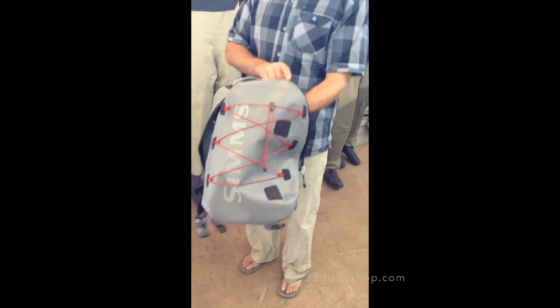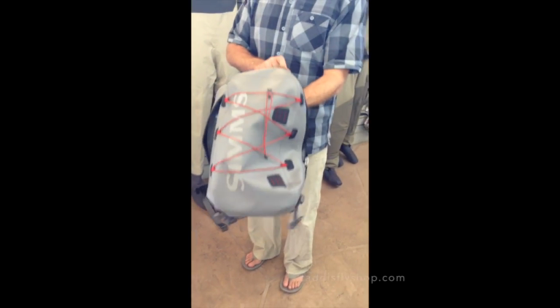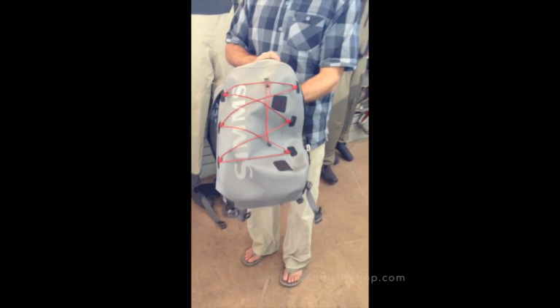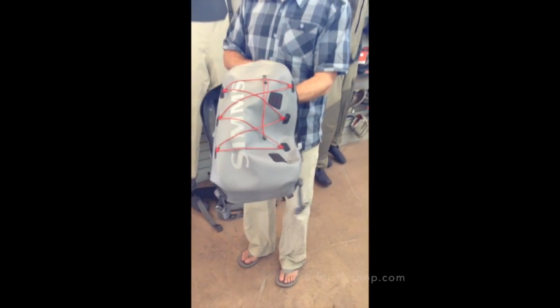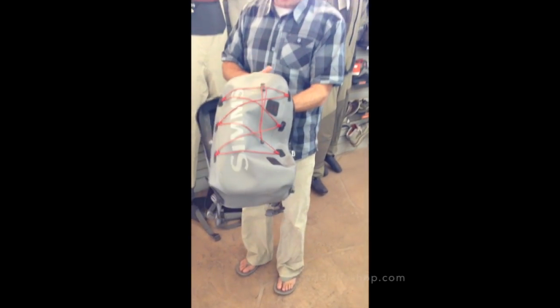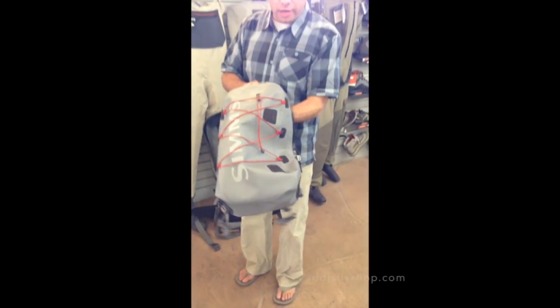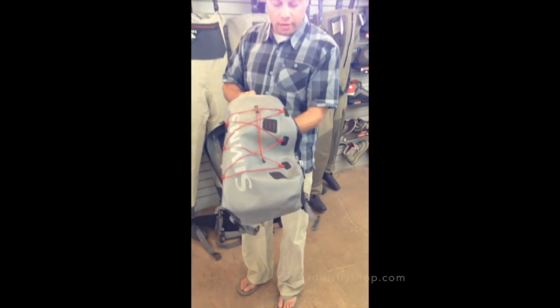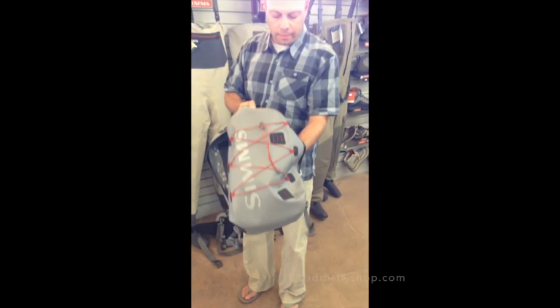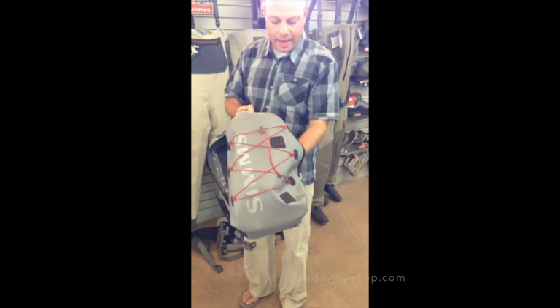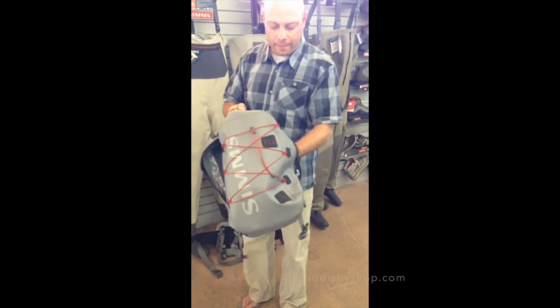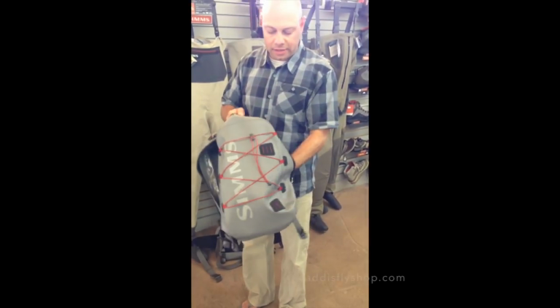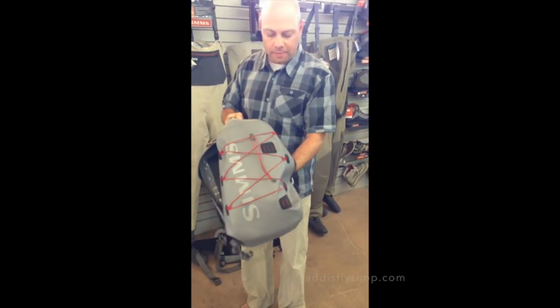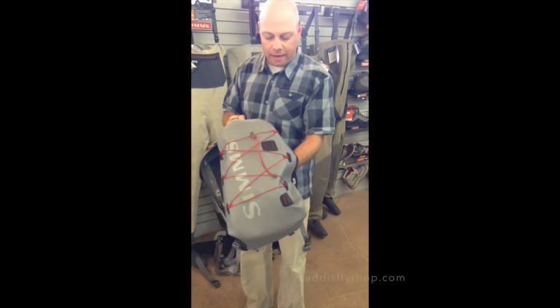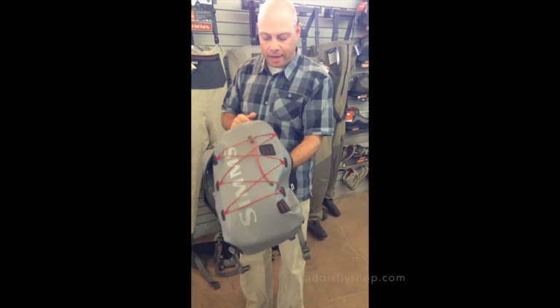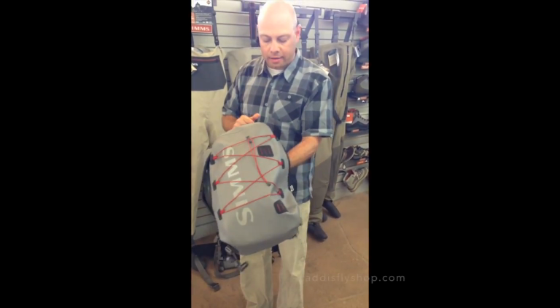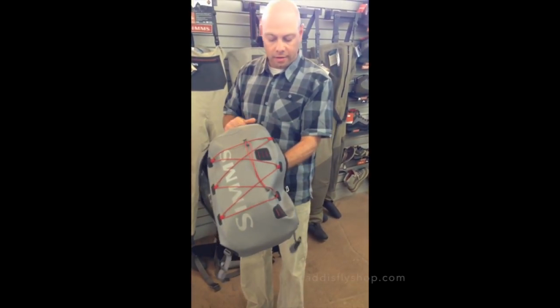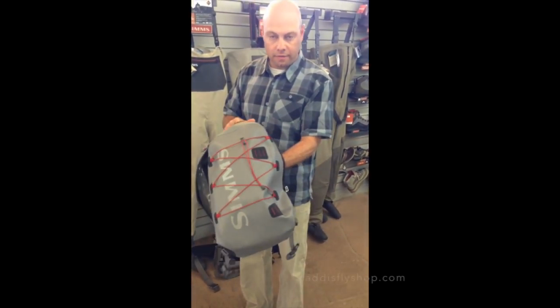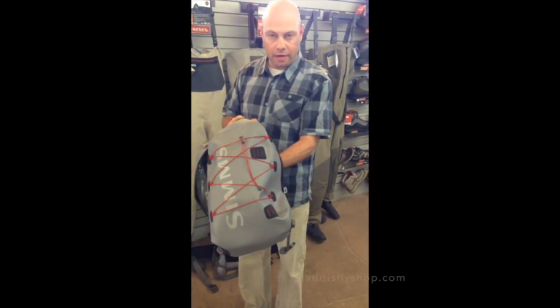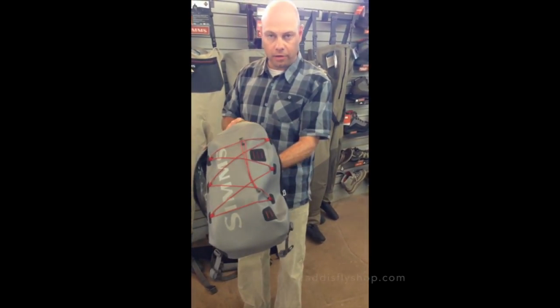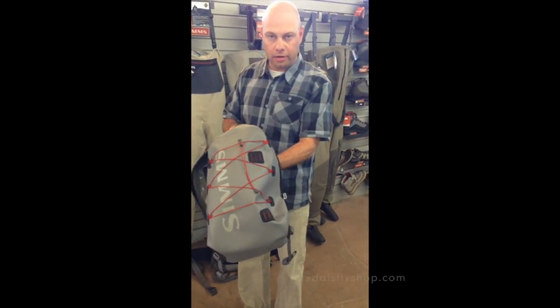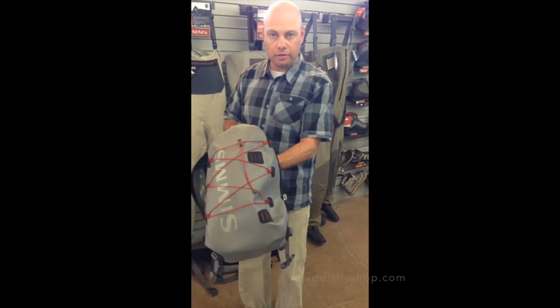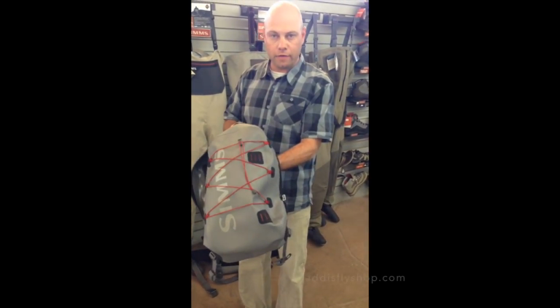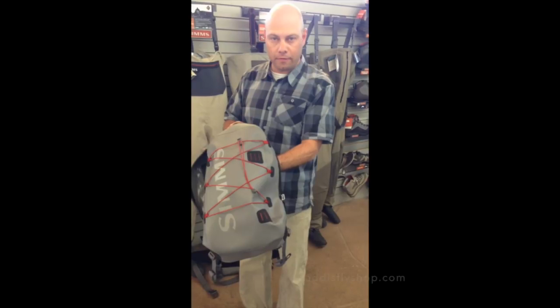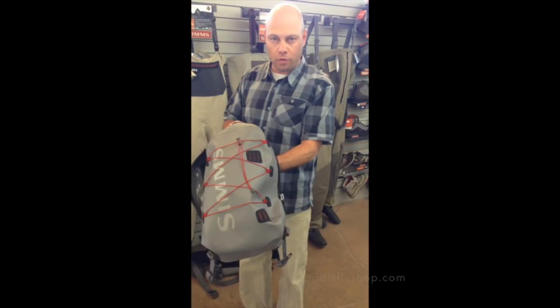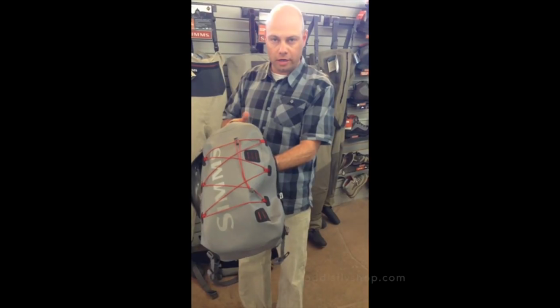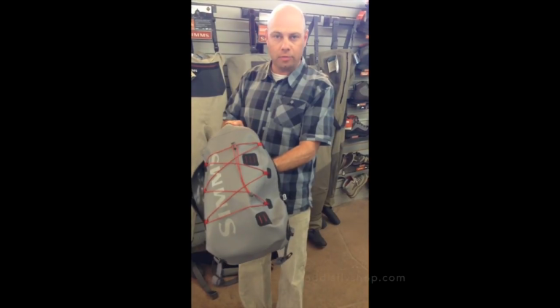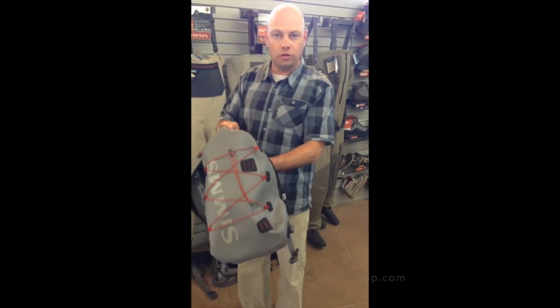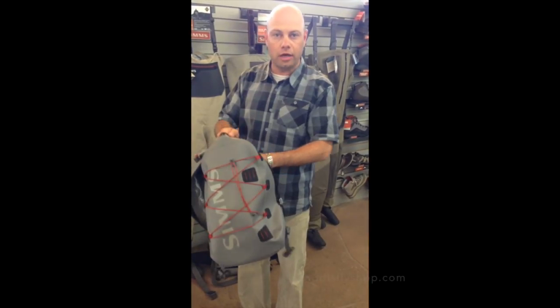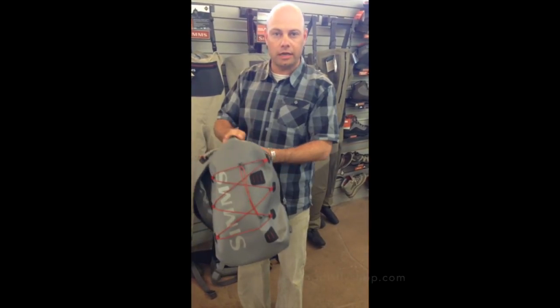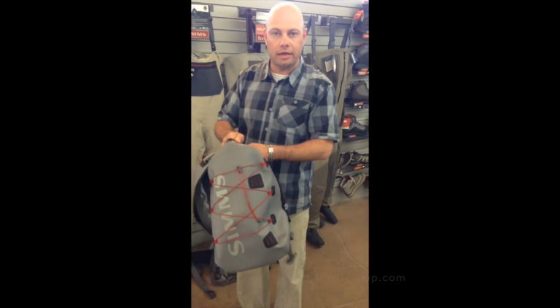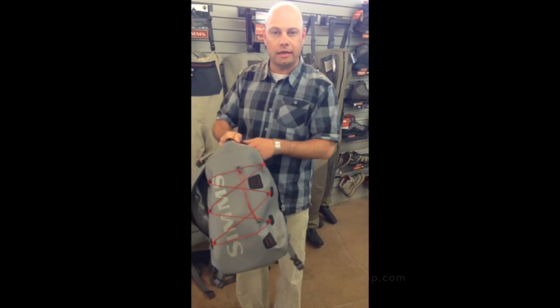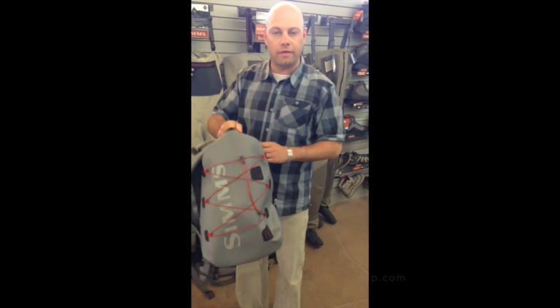The Dry Creek Z Backpack, available November 2014, will be $299.95.